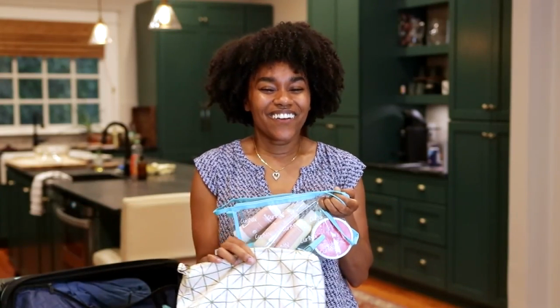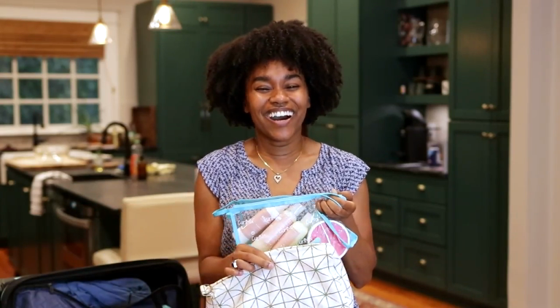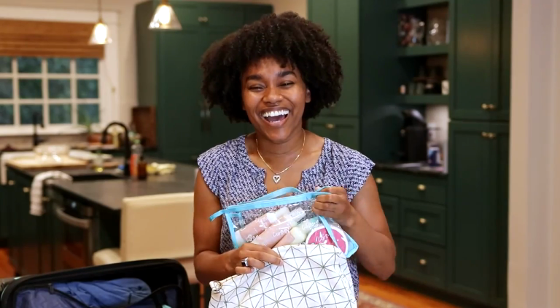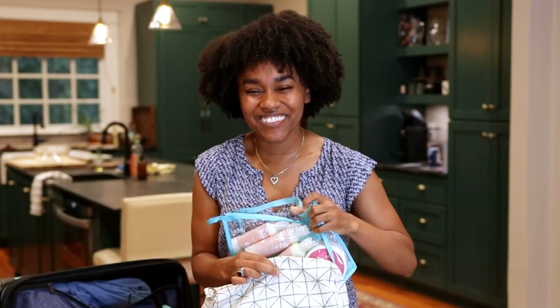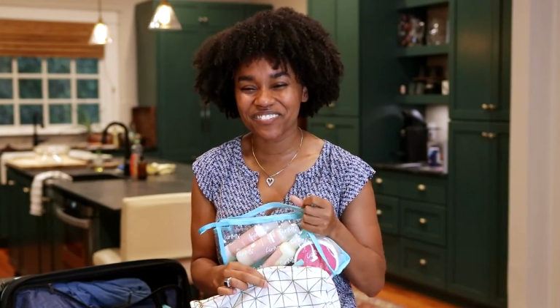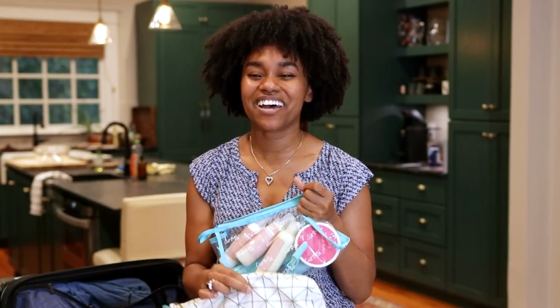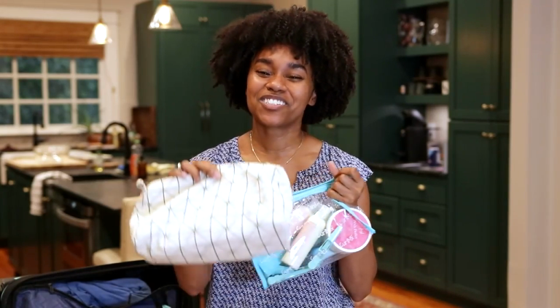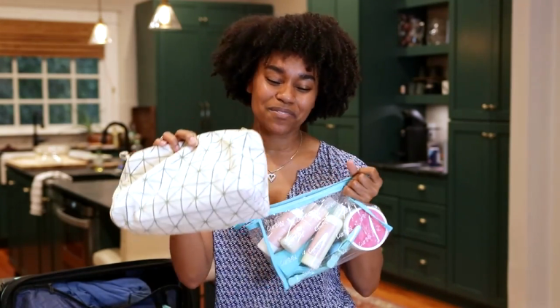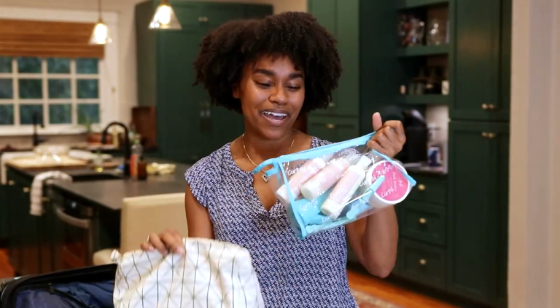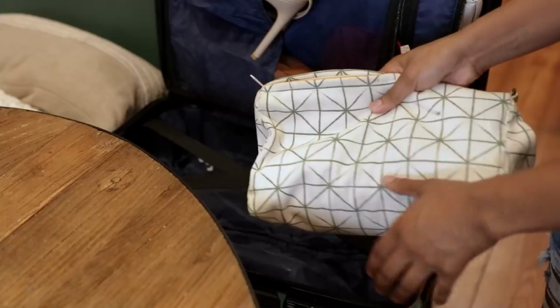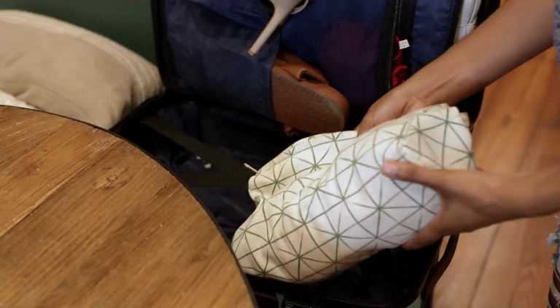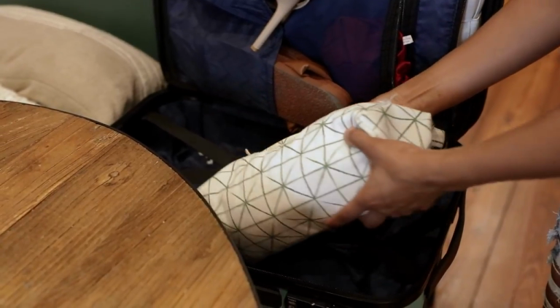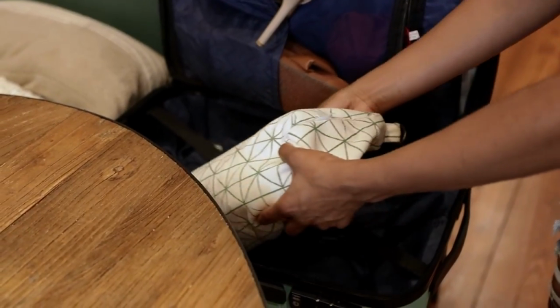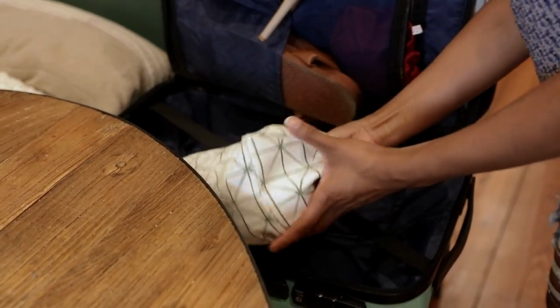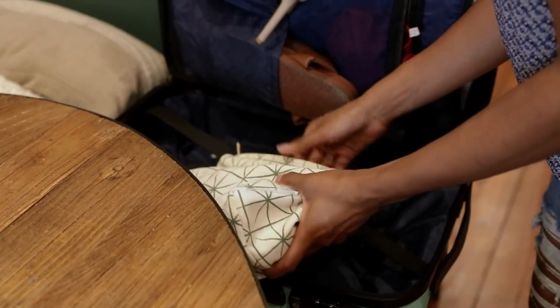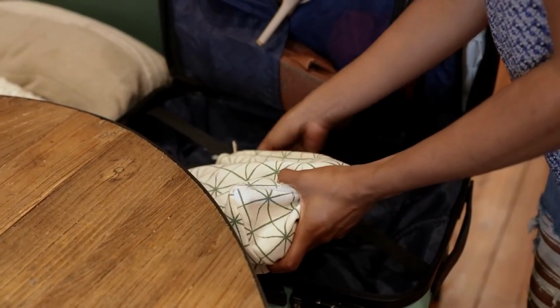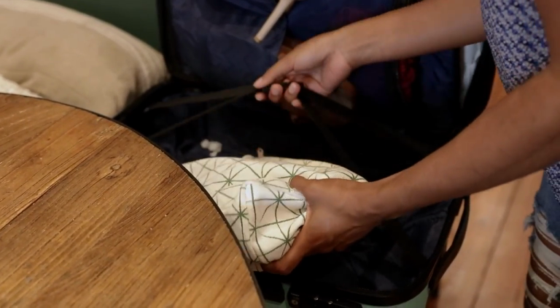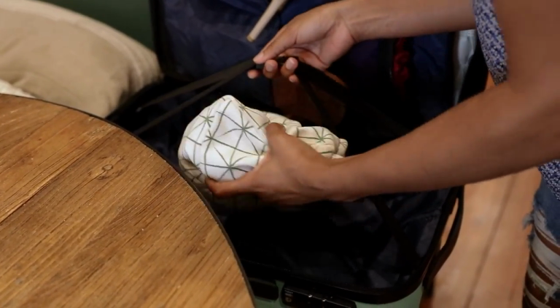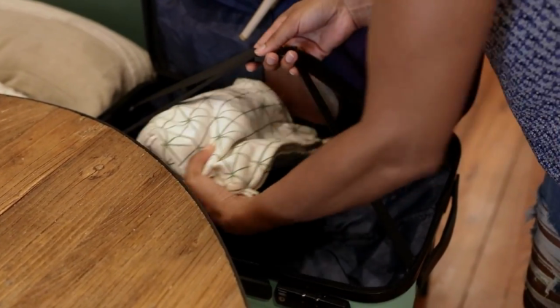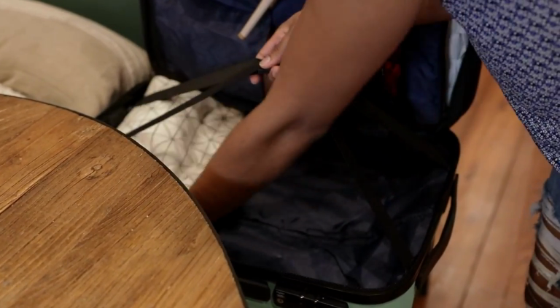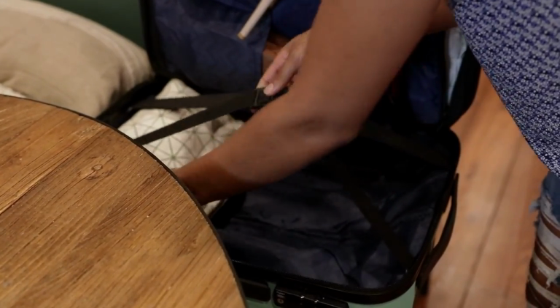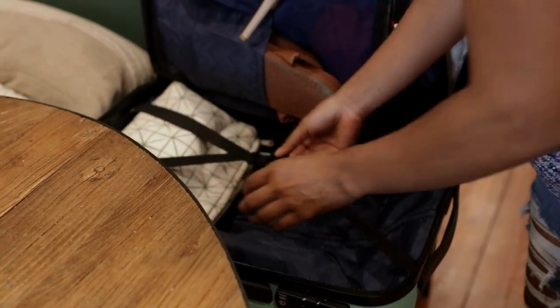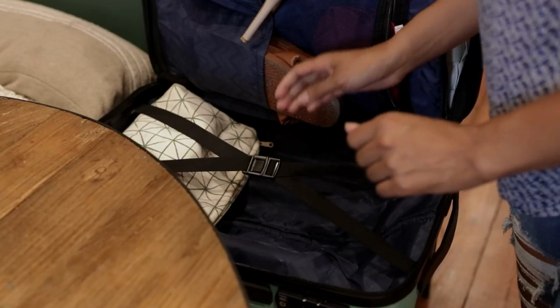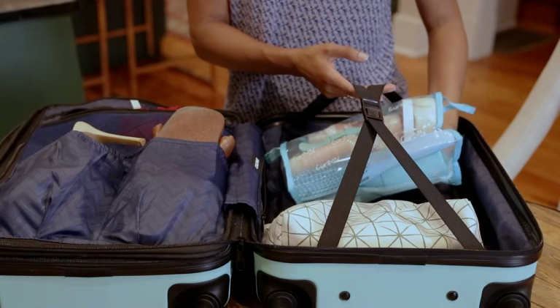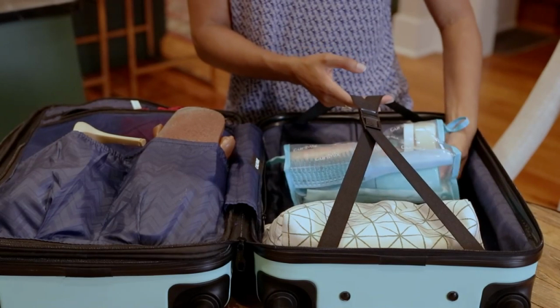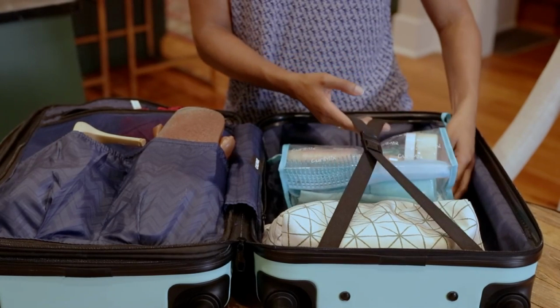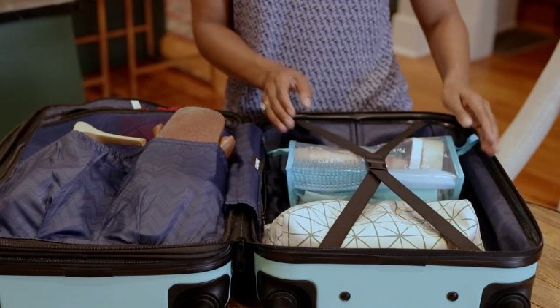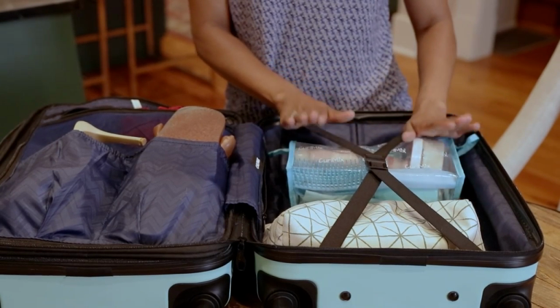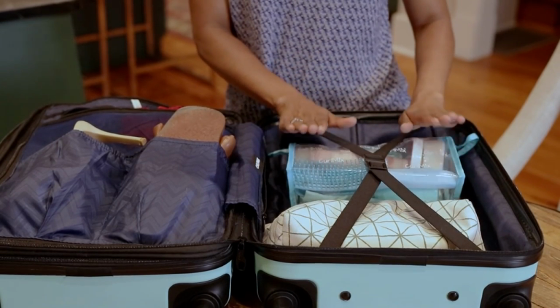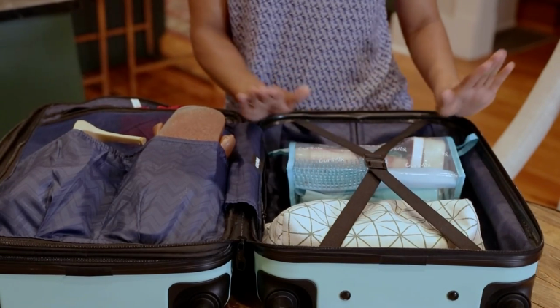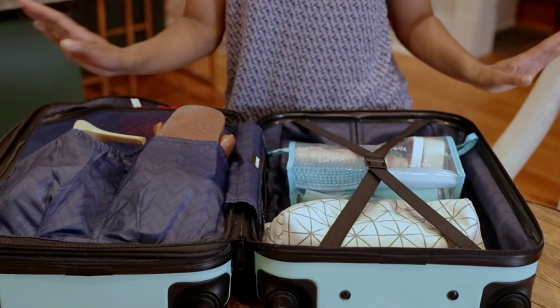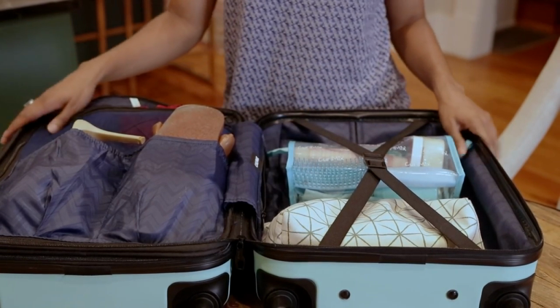So I highly recommend having two separate bags to keep your products in, so that way everything is good to go and you will look great on your vacation.